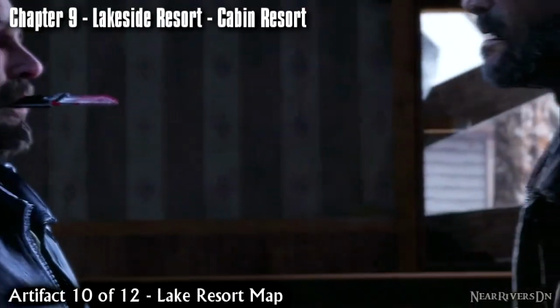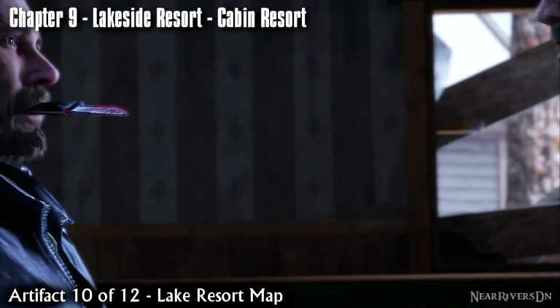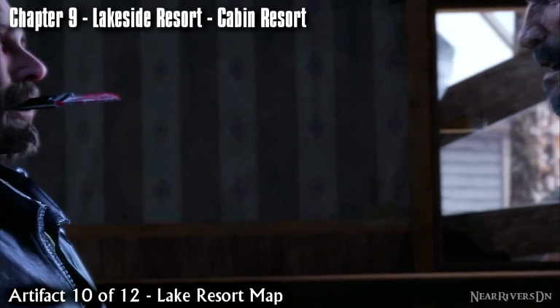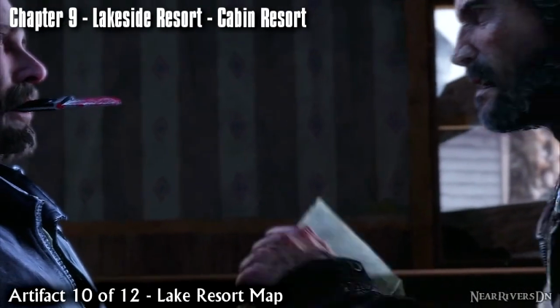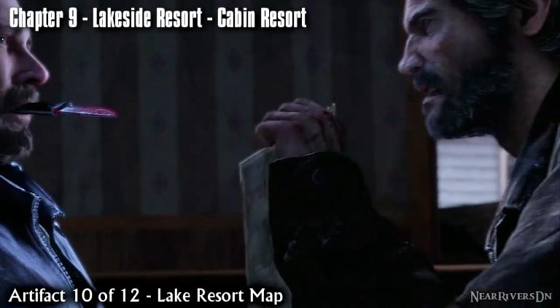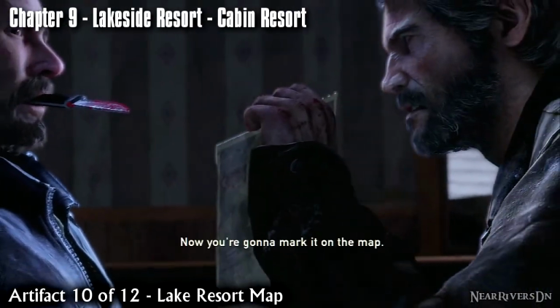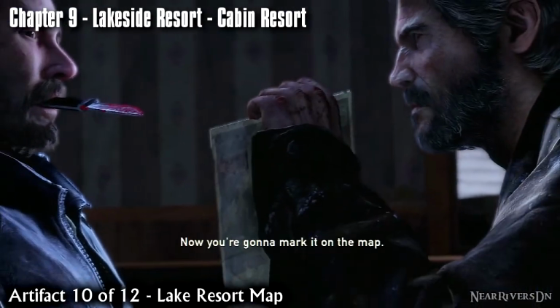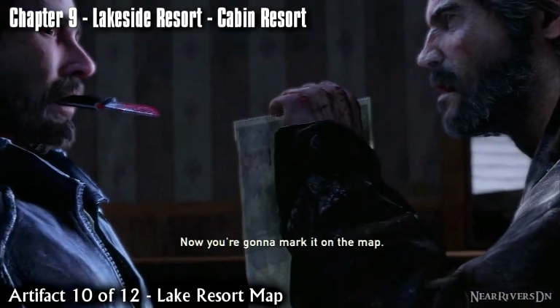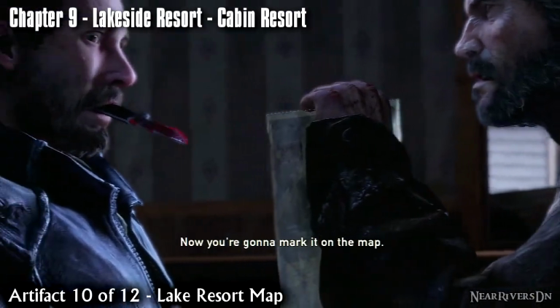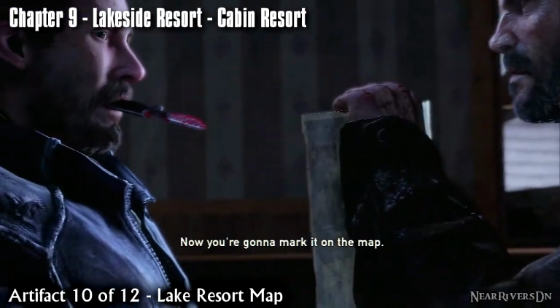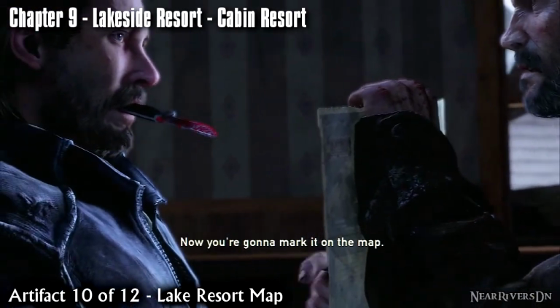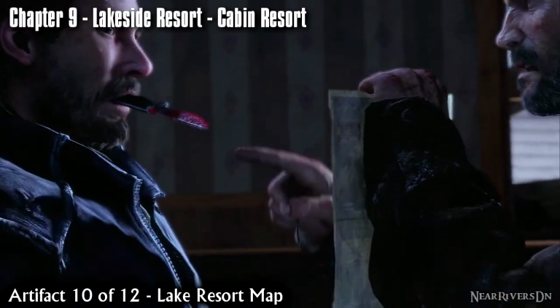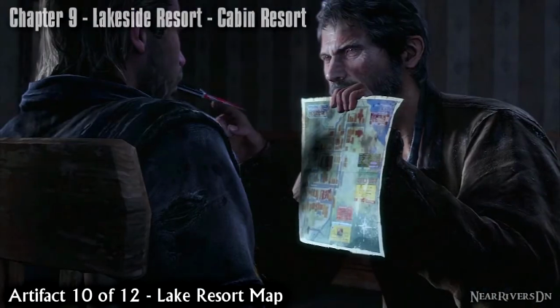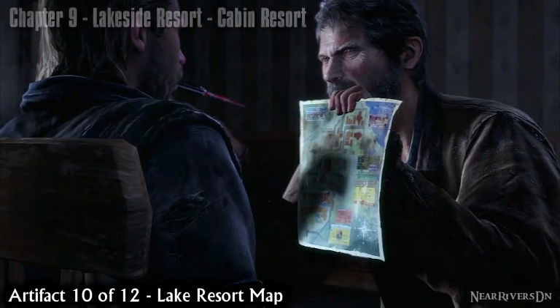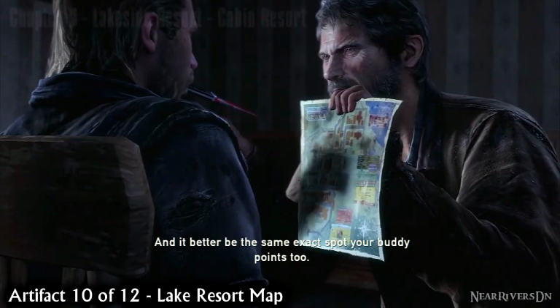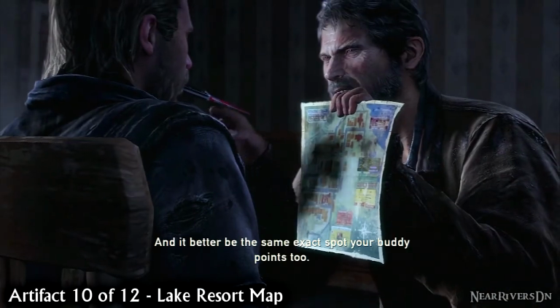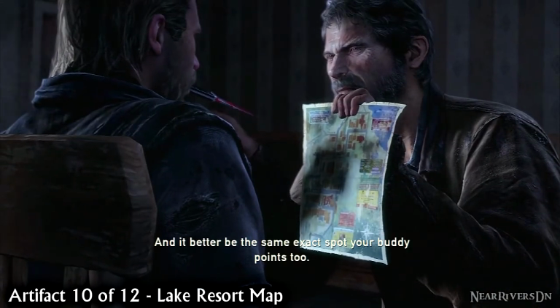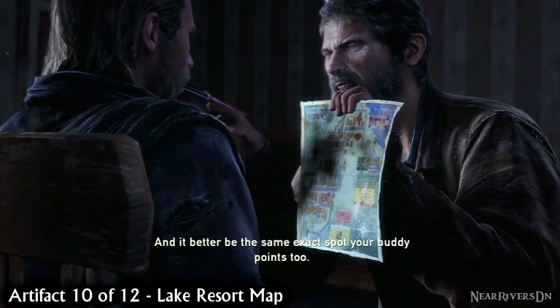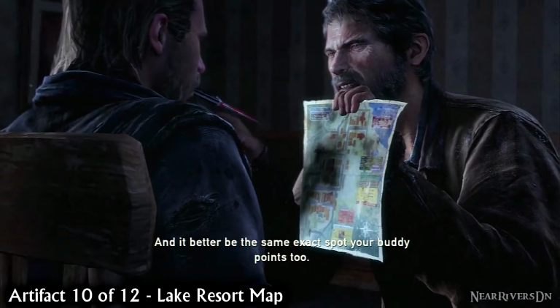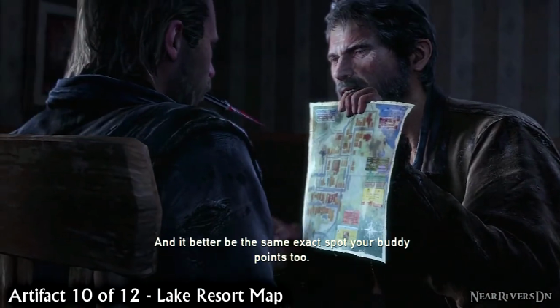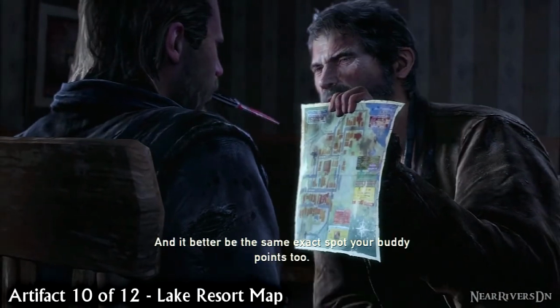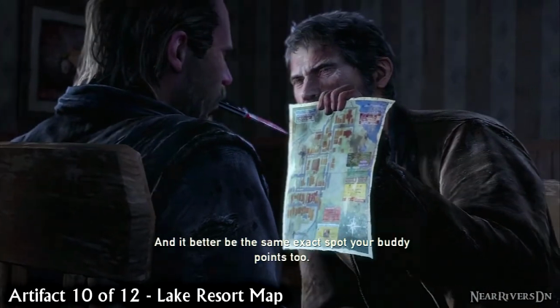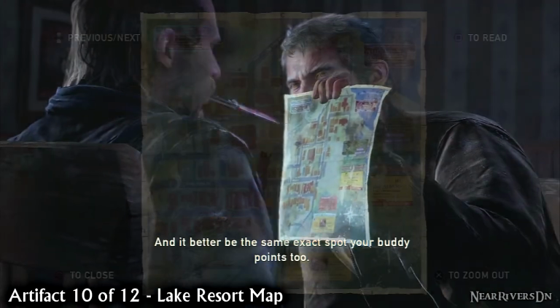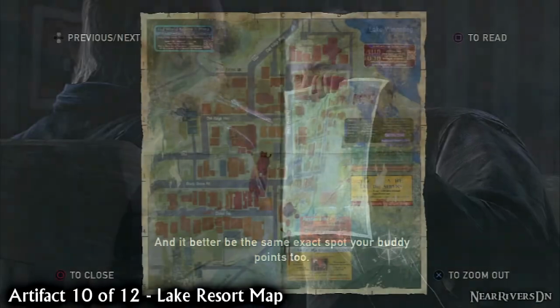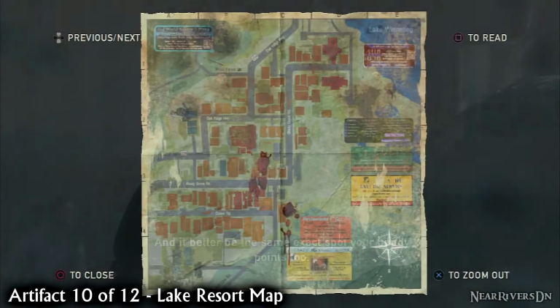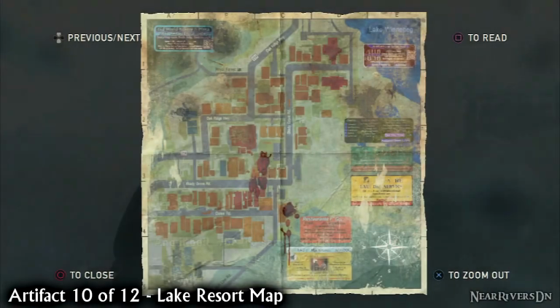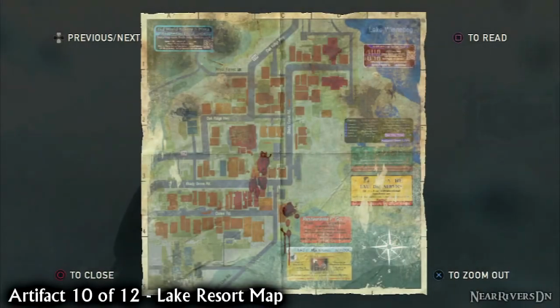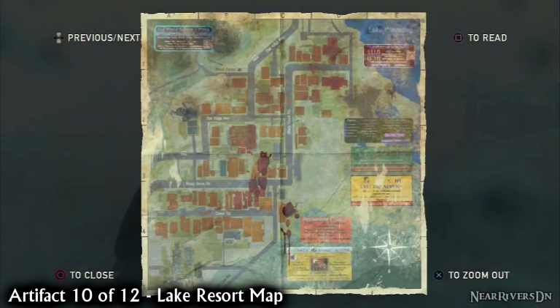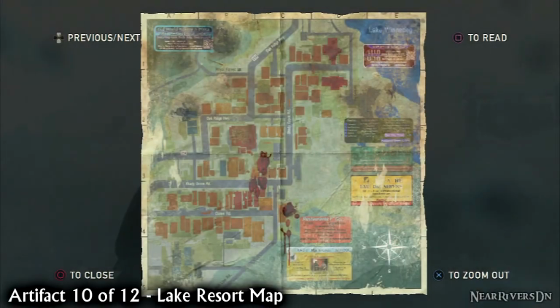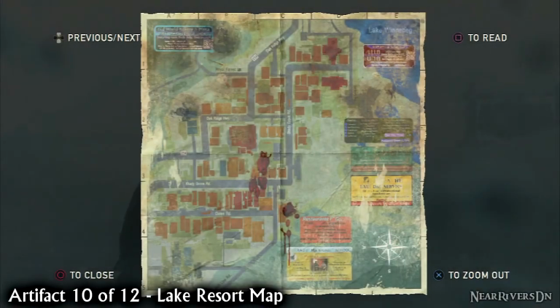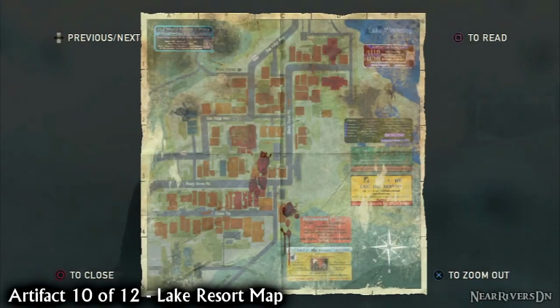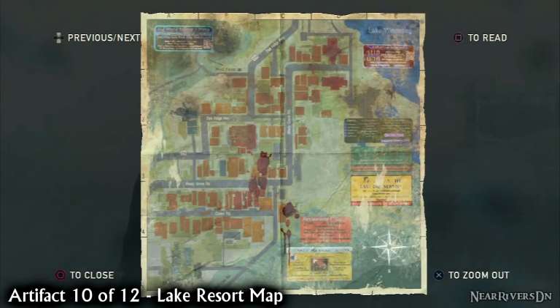When you regain control over Joel, take out the enemies and watch the interrogation cutscene. The lake resort map will be added to your bag.